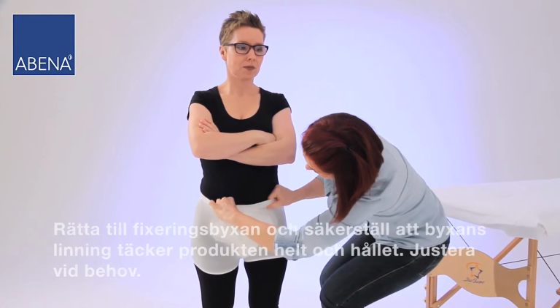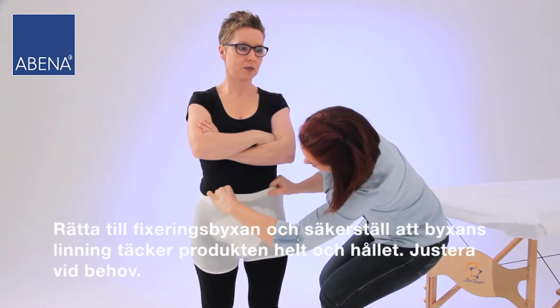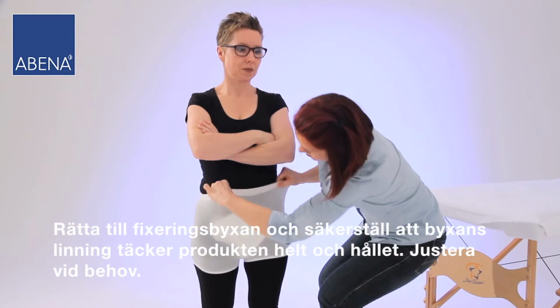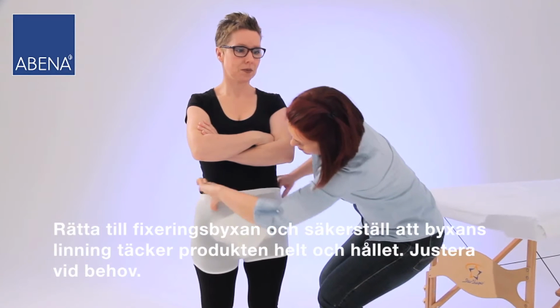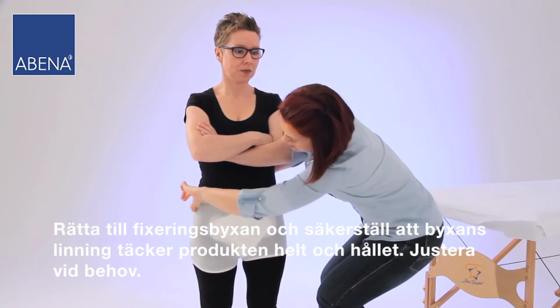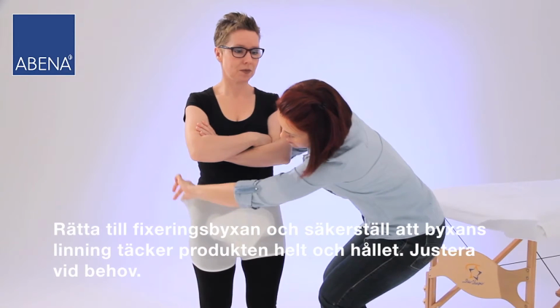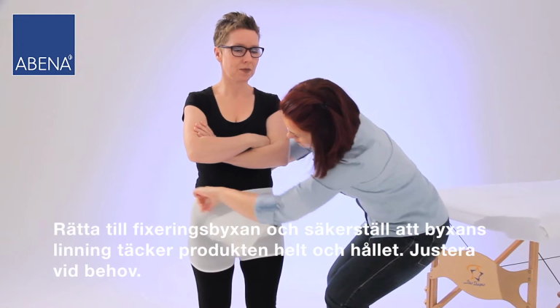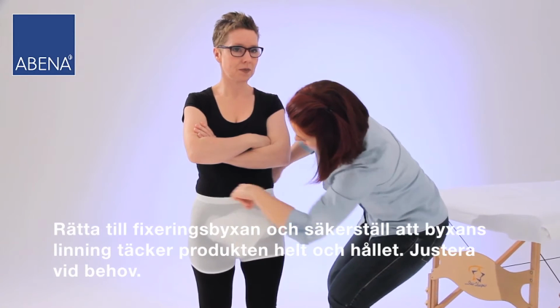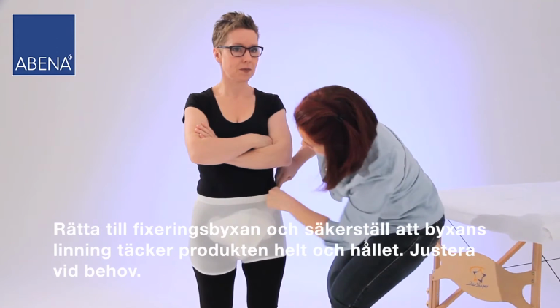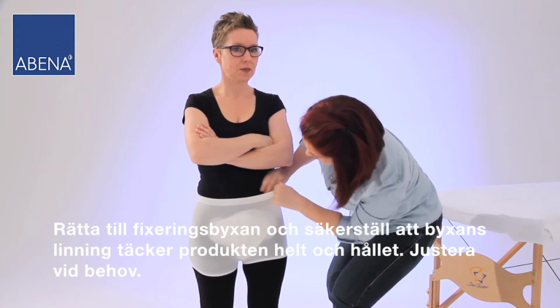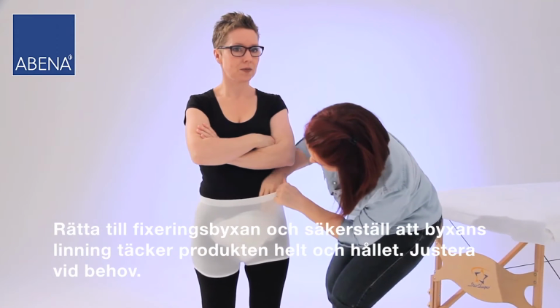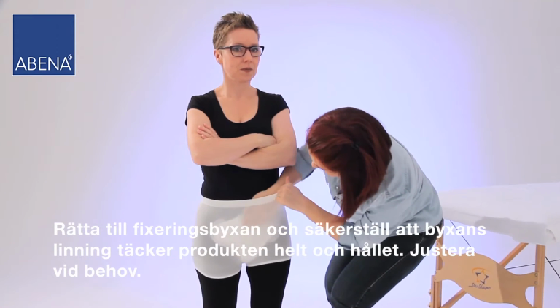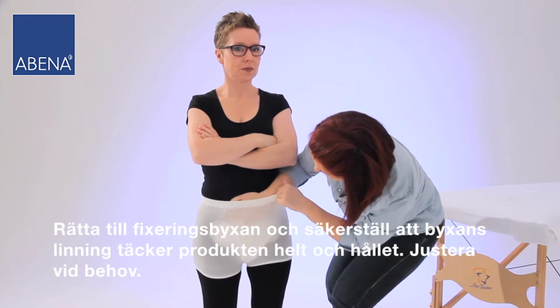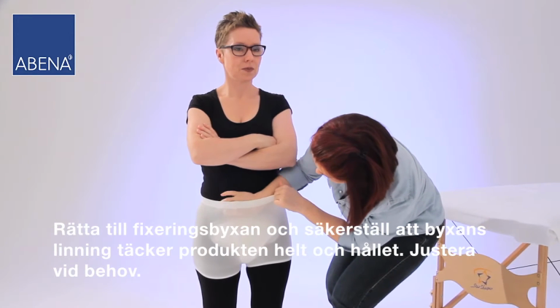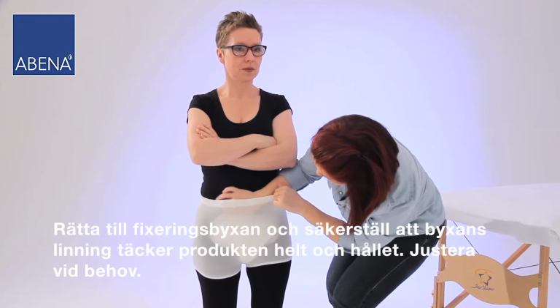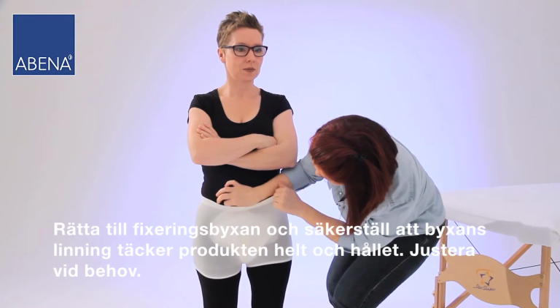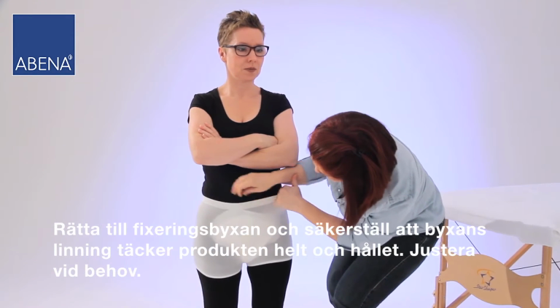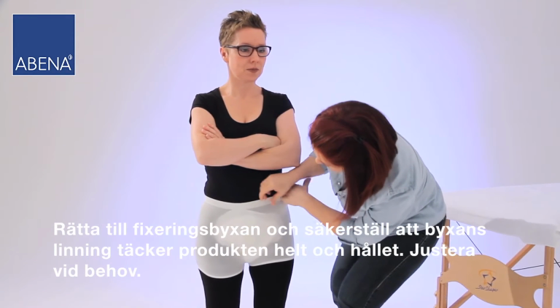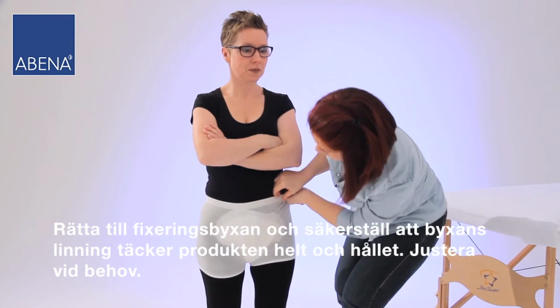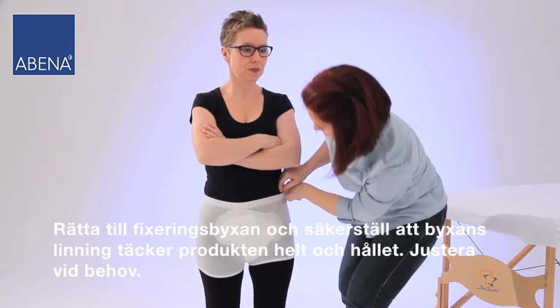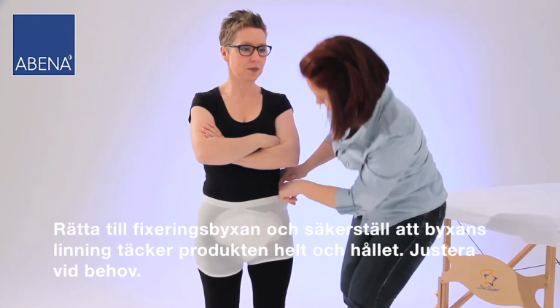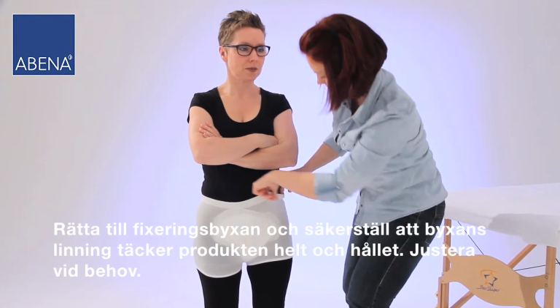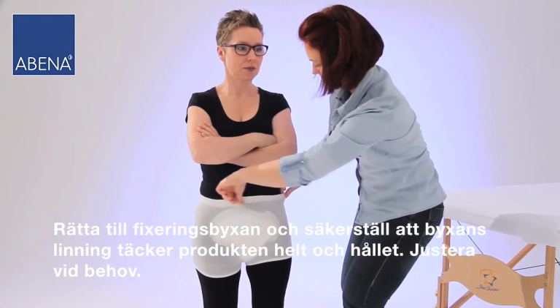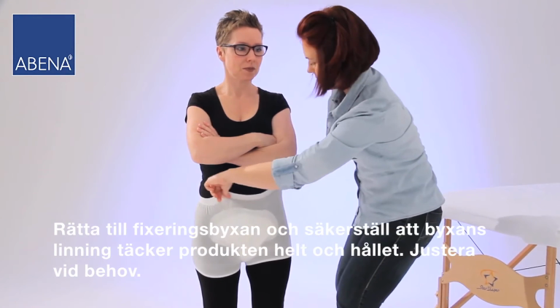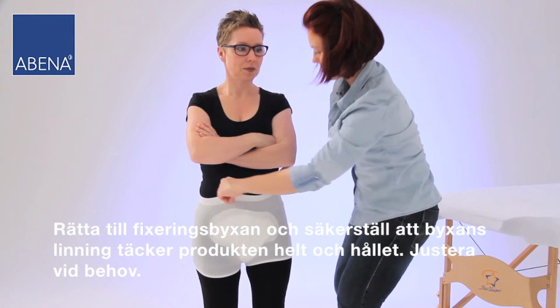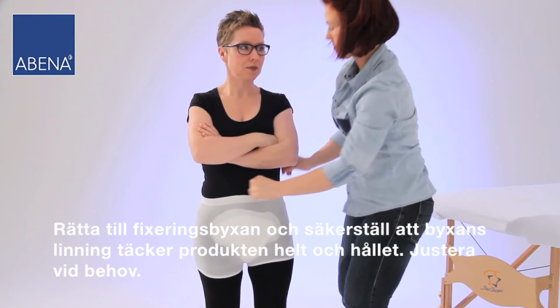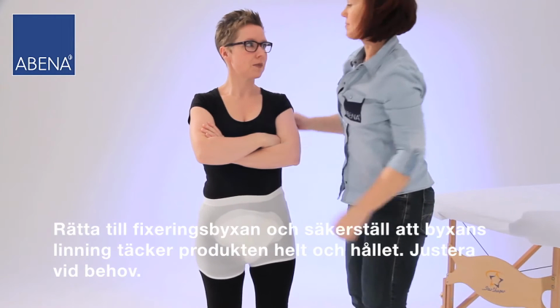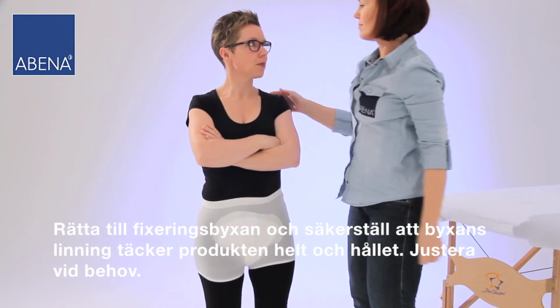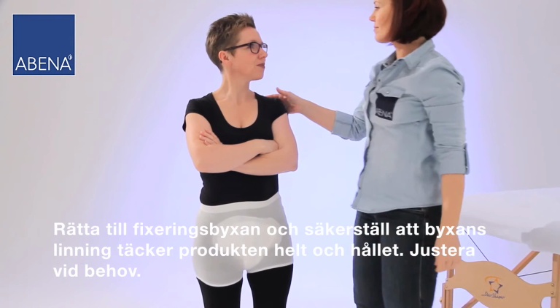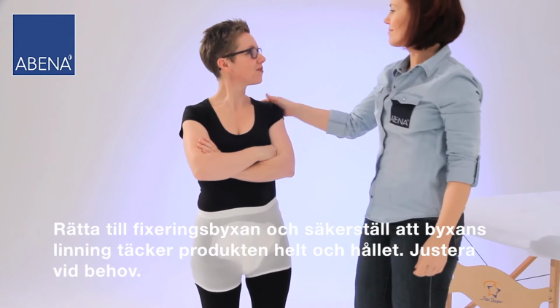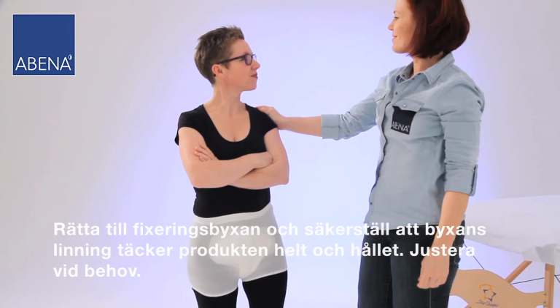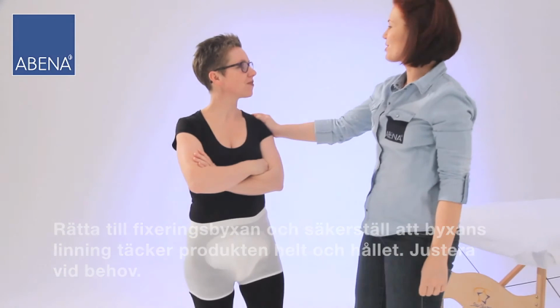Adjust the fitting pant and ensure that the waistline of the pant fully covers the product and correct it when necessary.